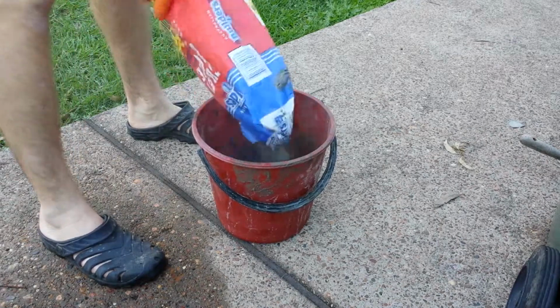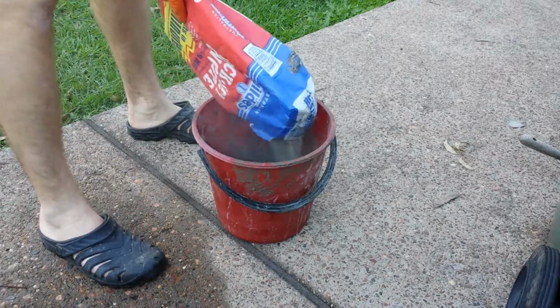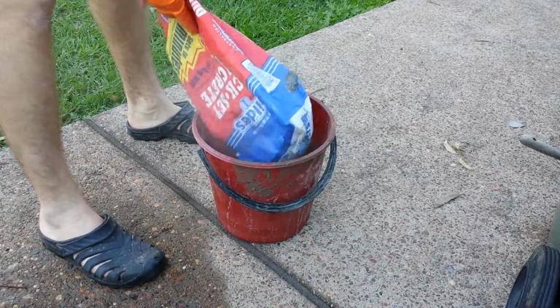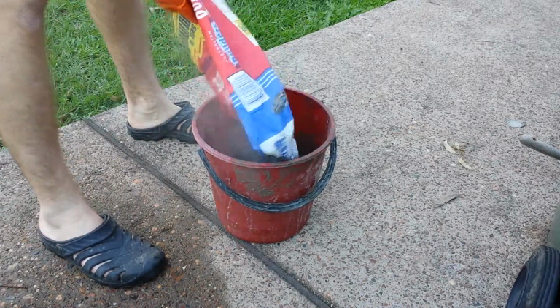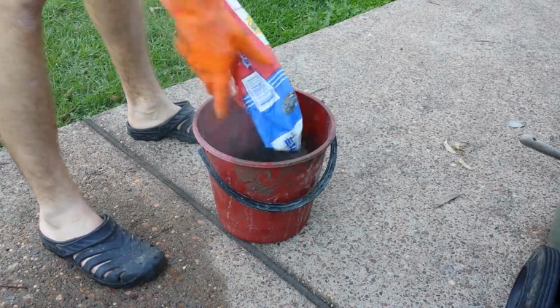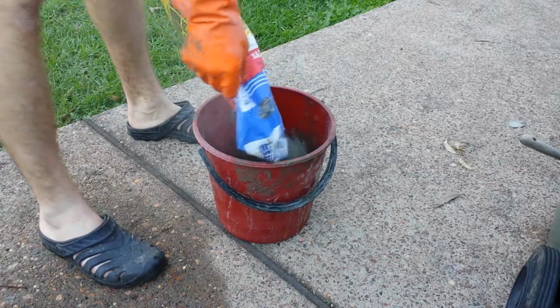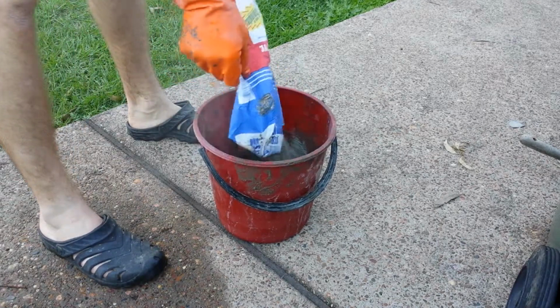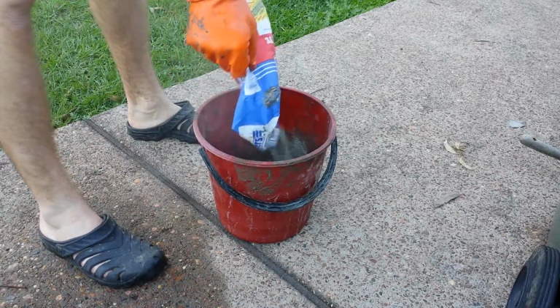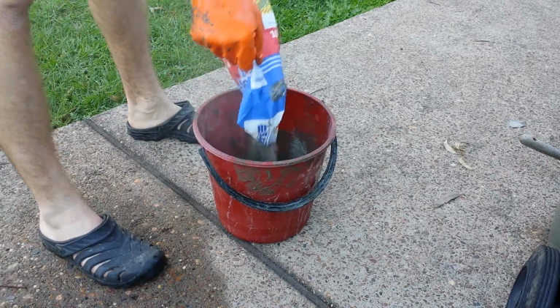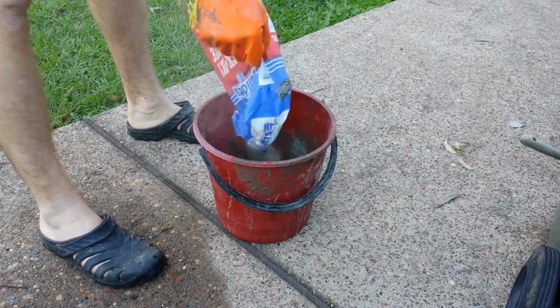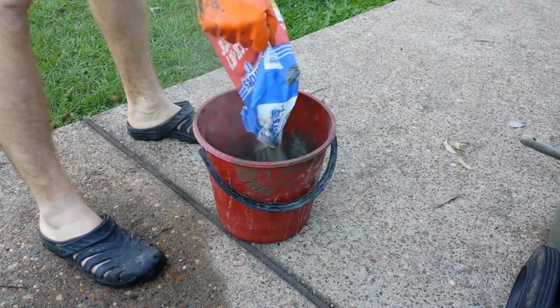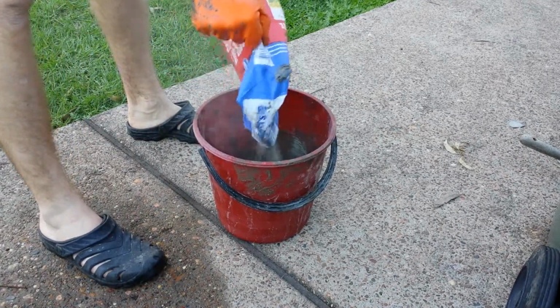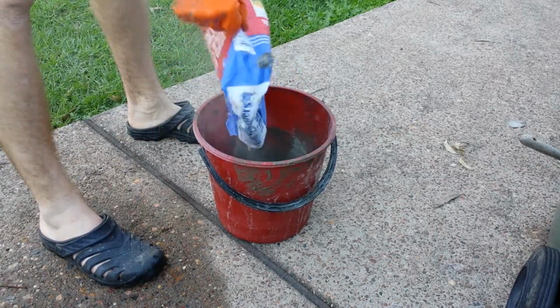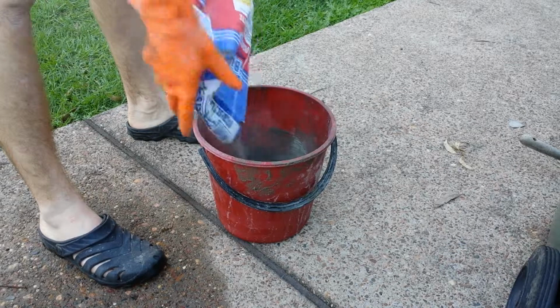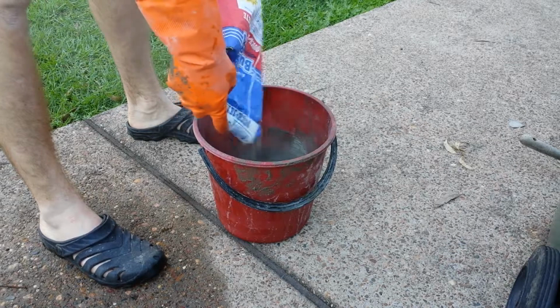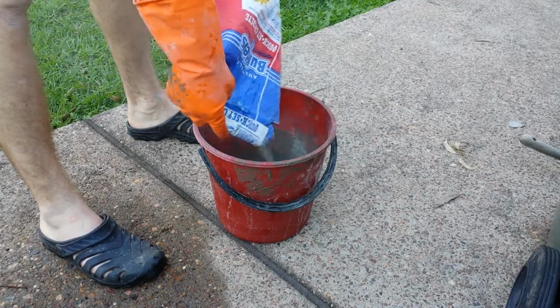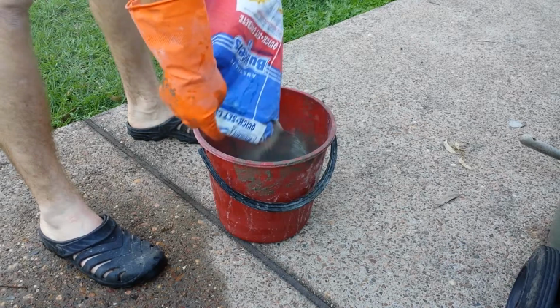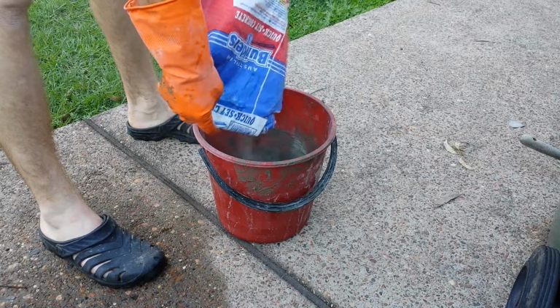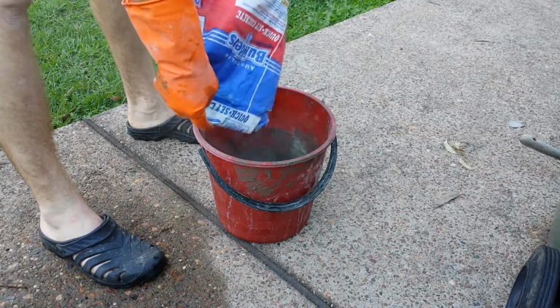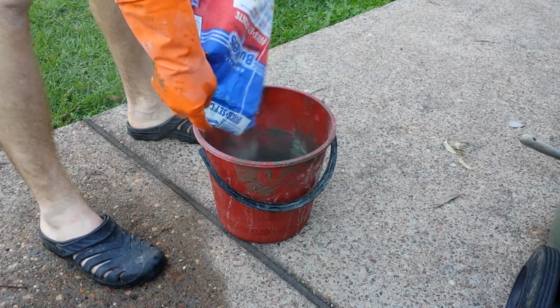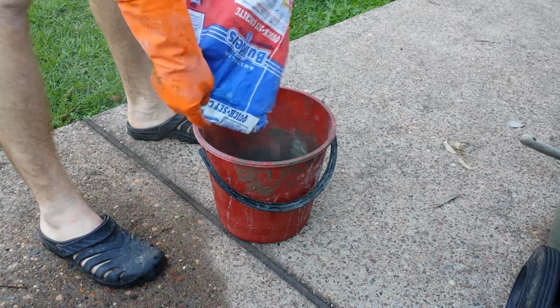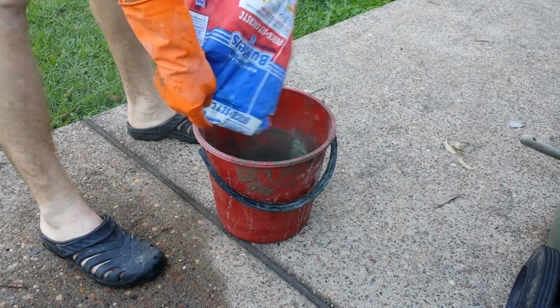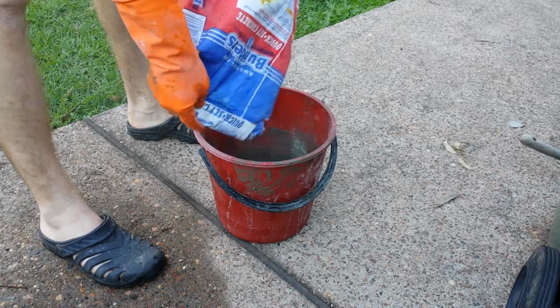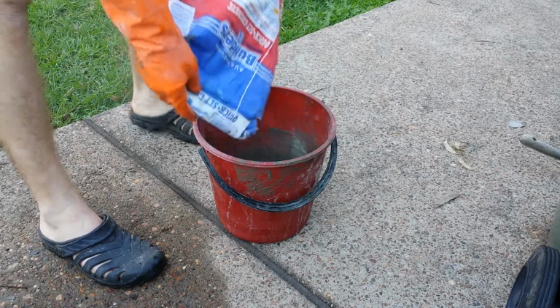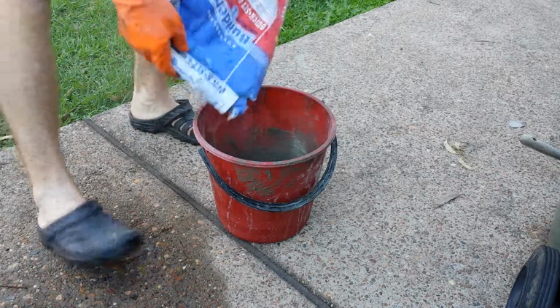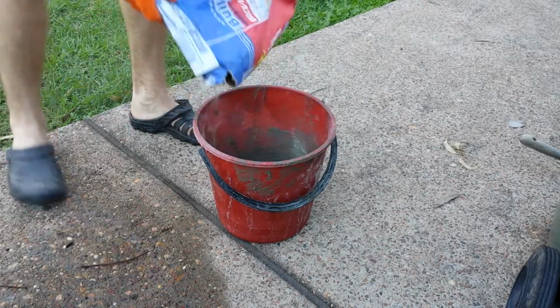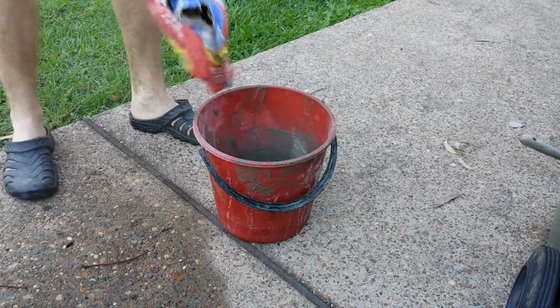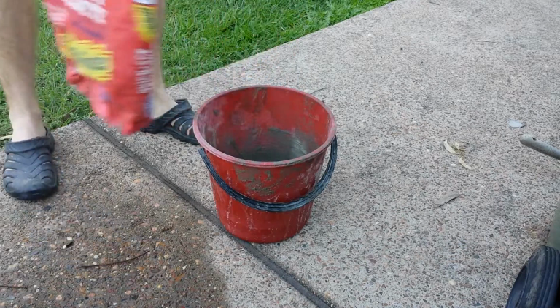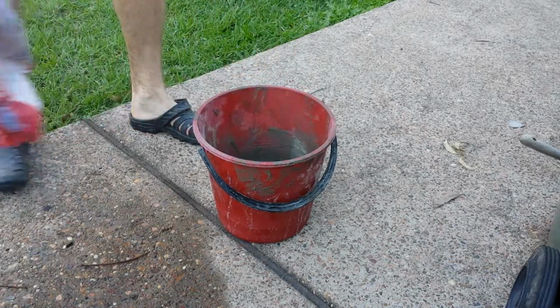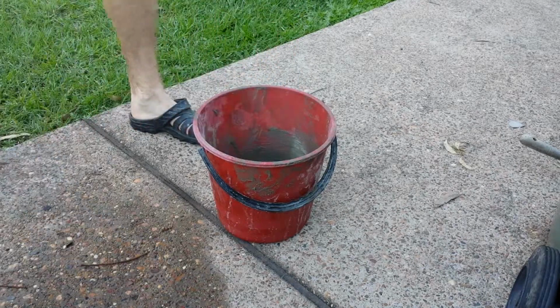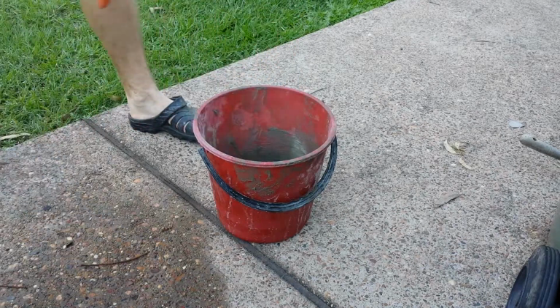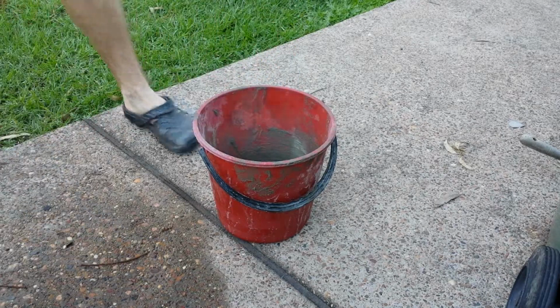Add some concrete — it's very dusty. Don't breathe the dust in if you can avoid it.